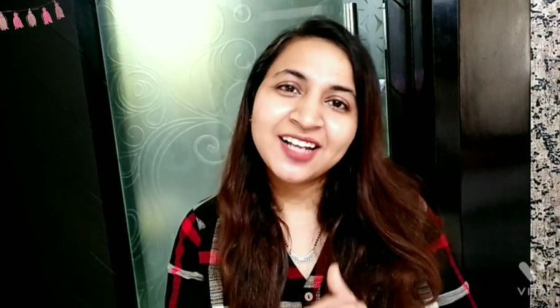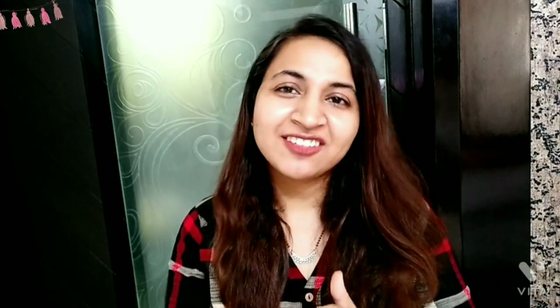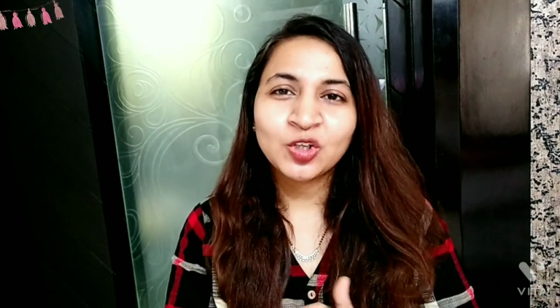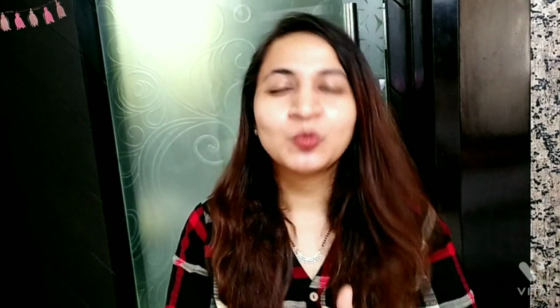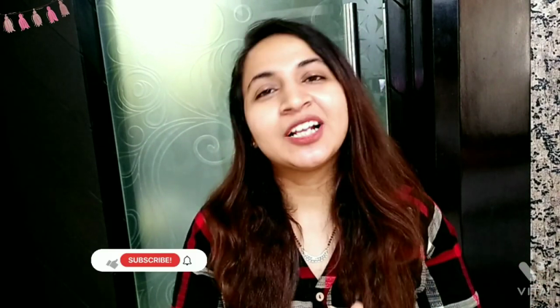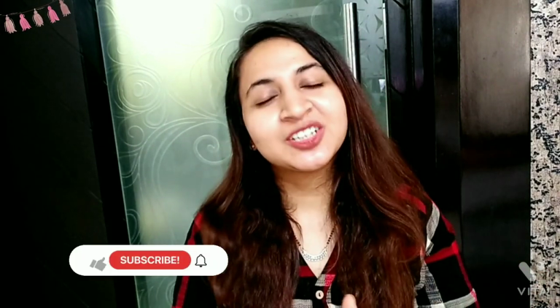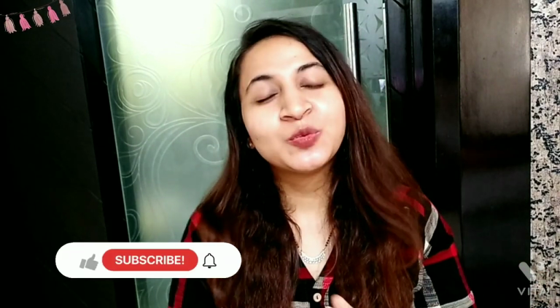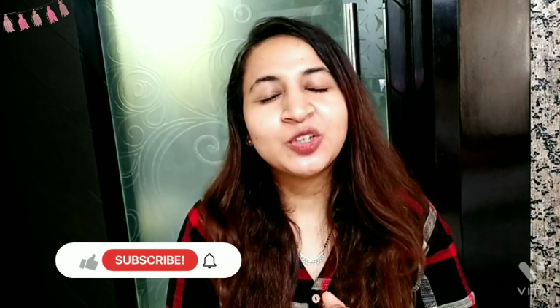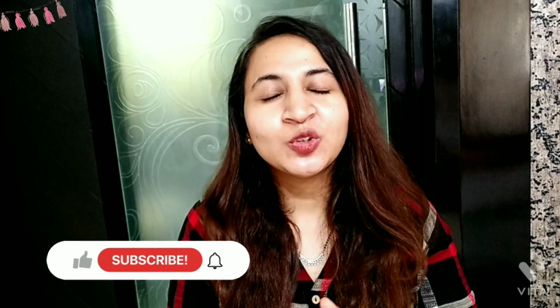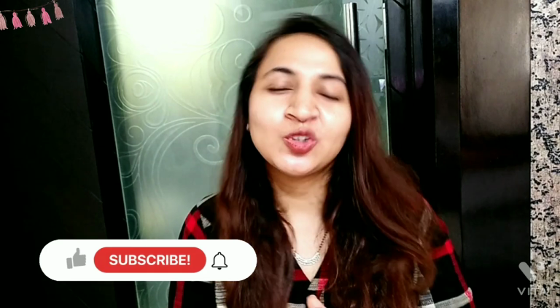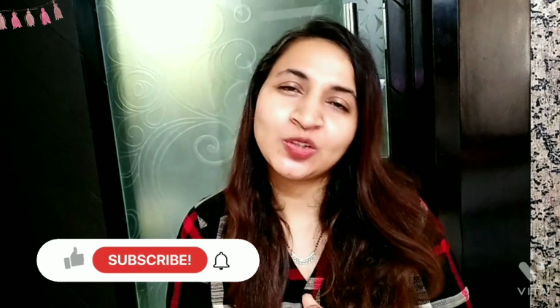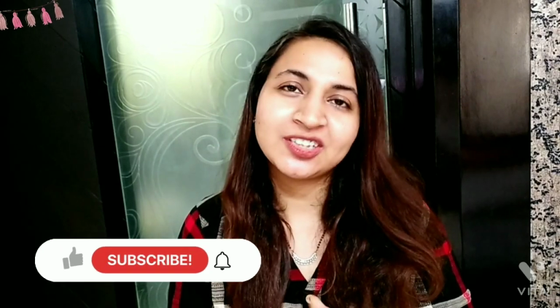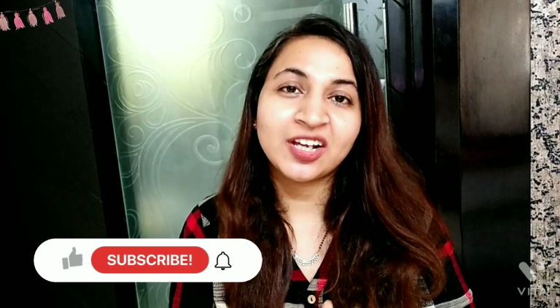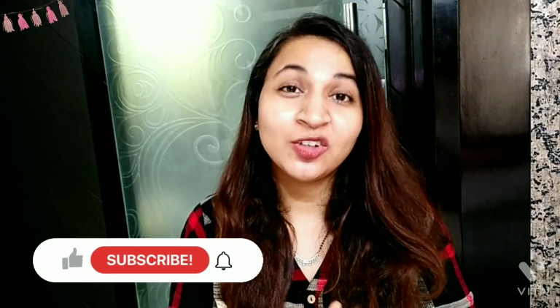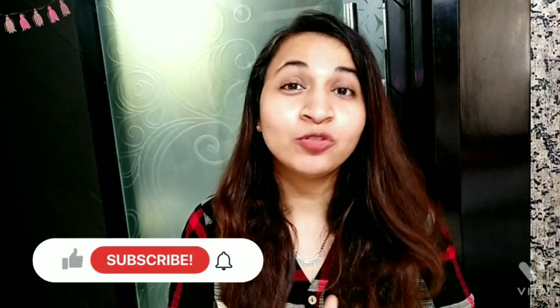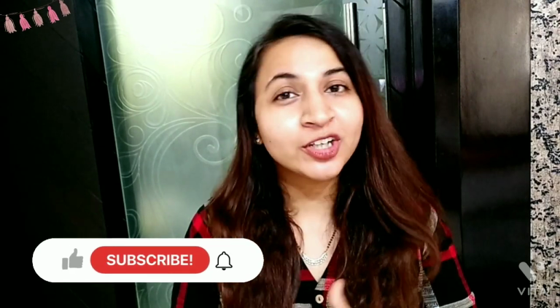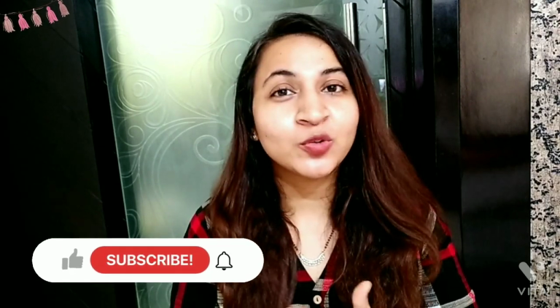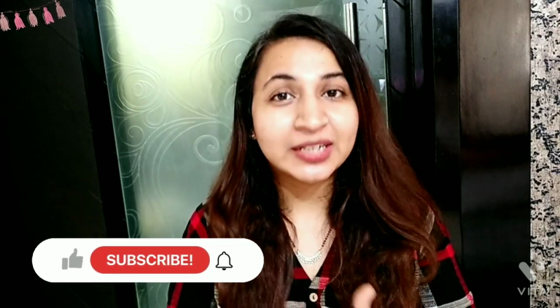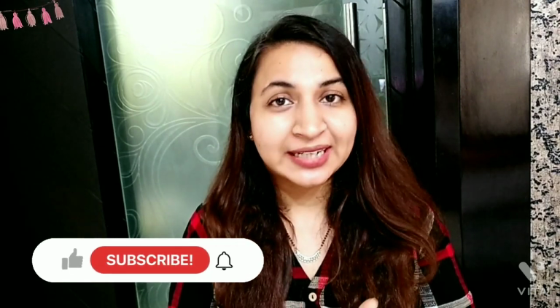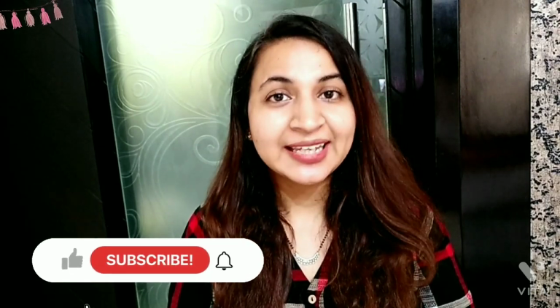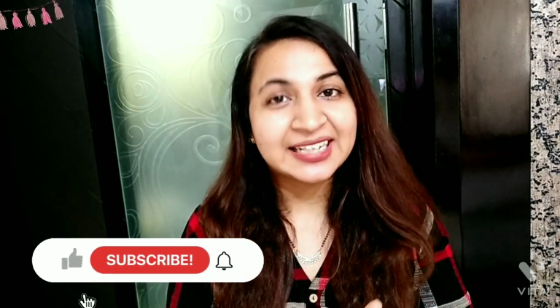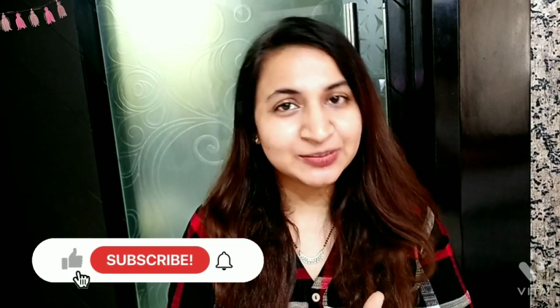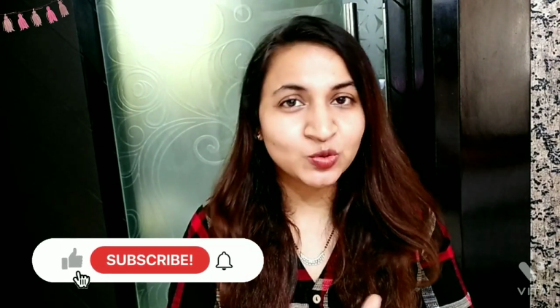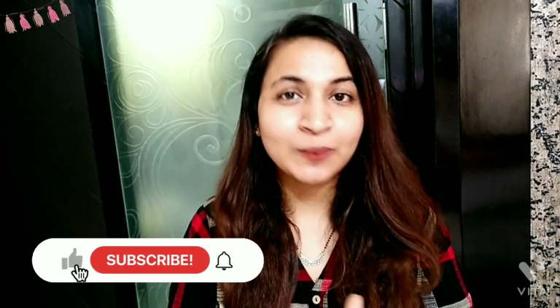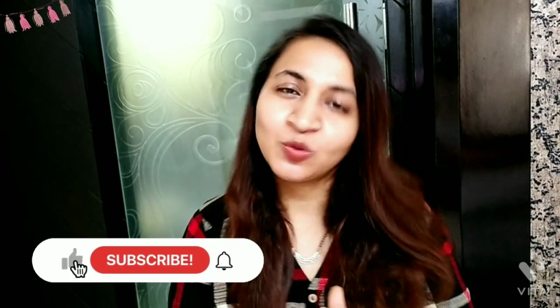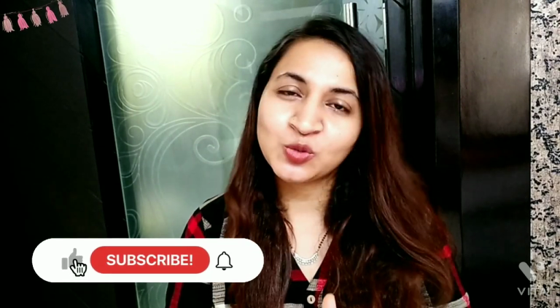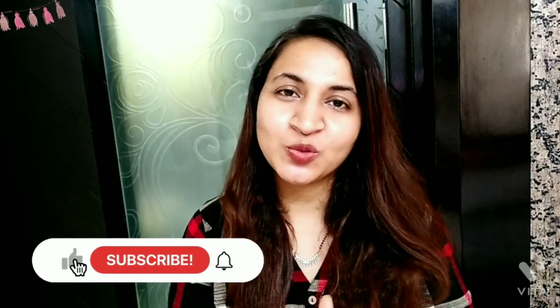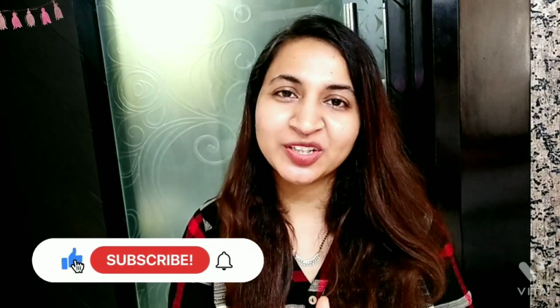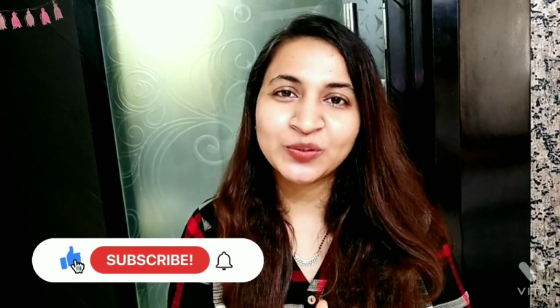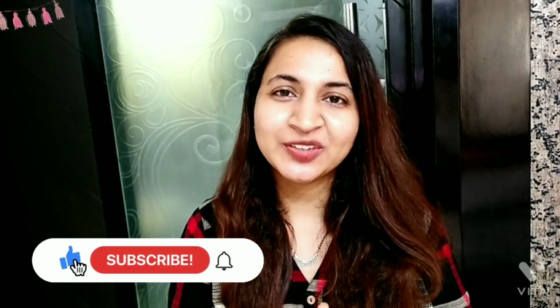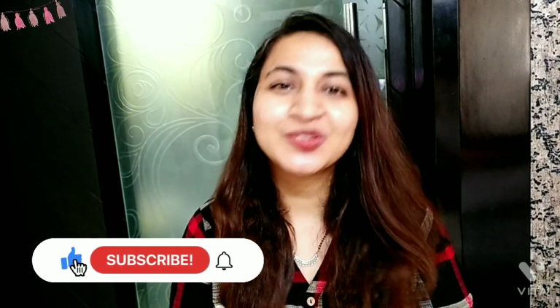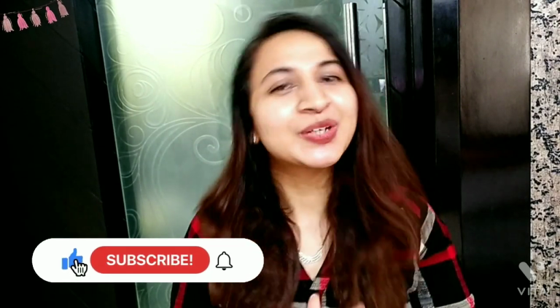That's it guys. I hope you liked this video. Don't forget to click like and subscribe to watch more such videos.